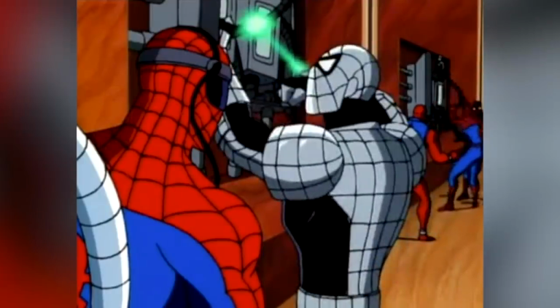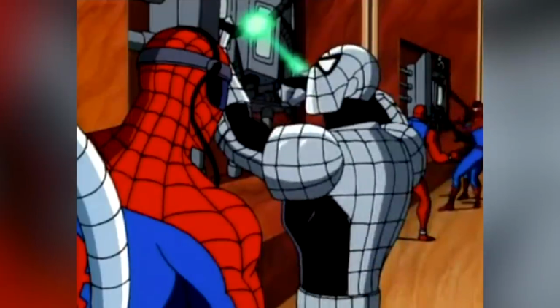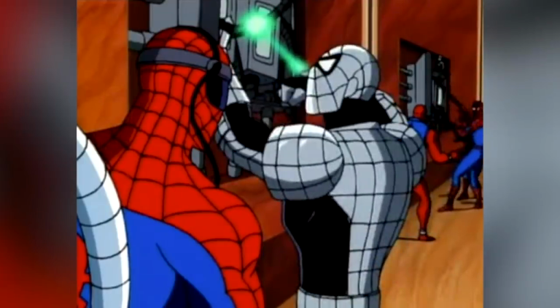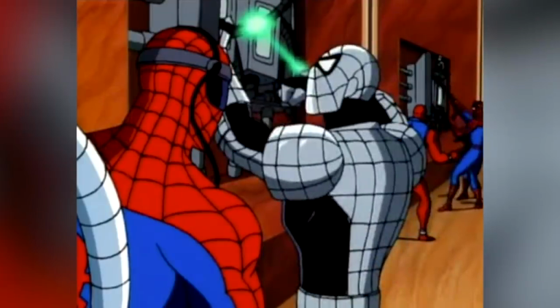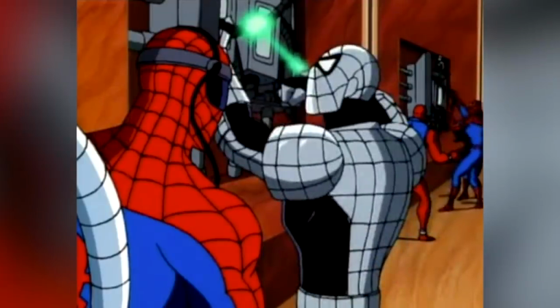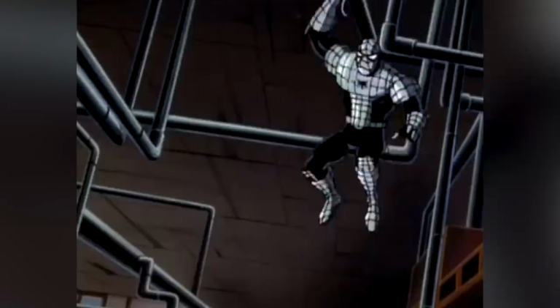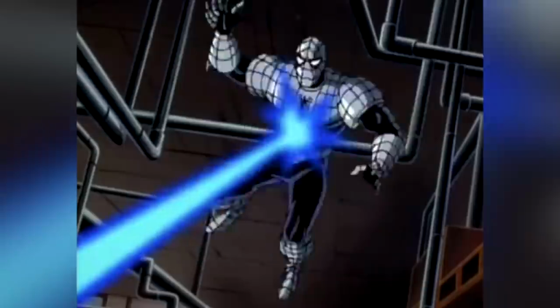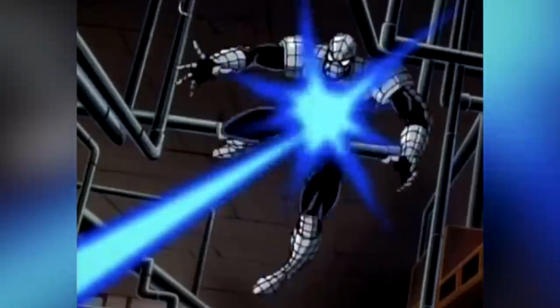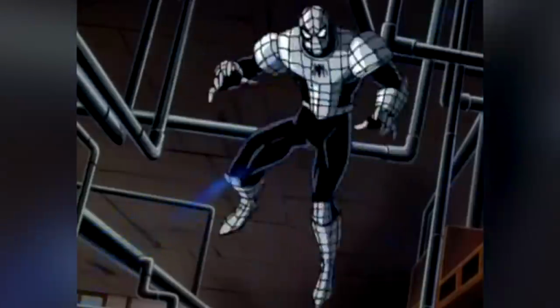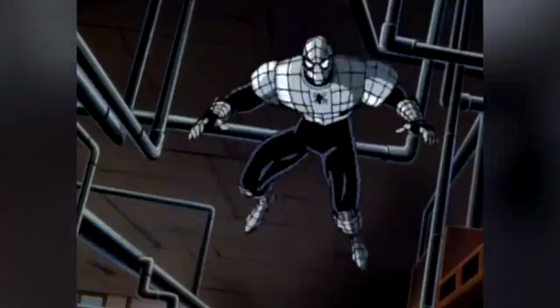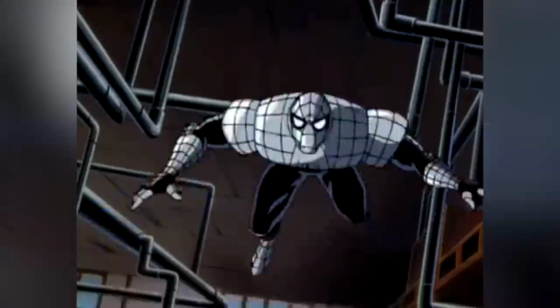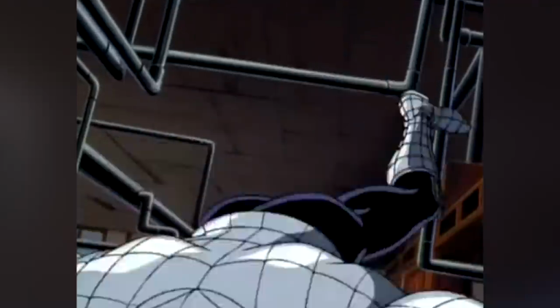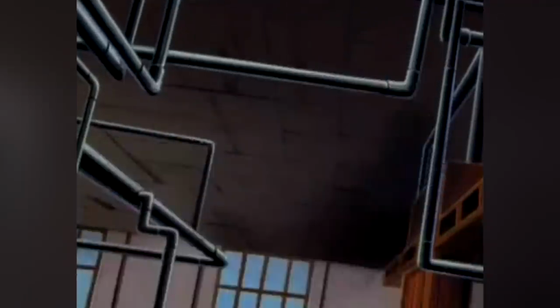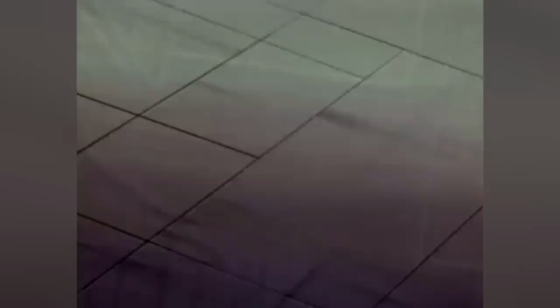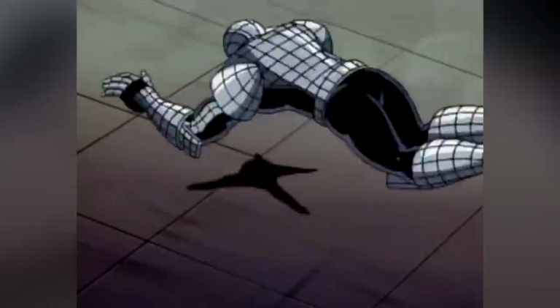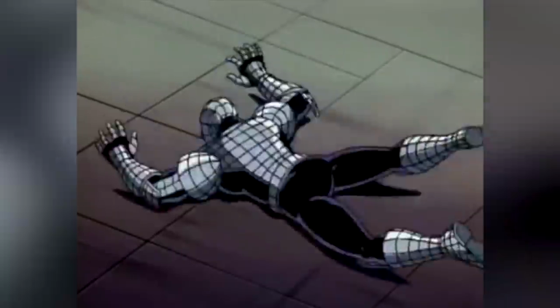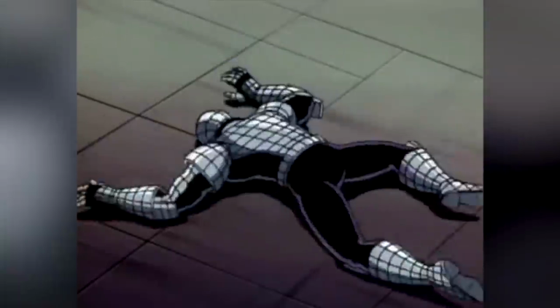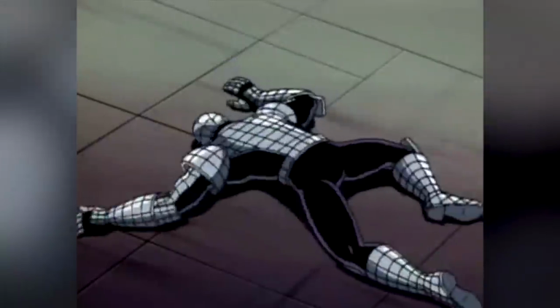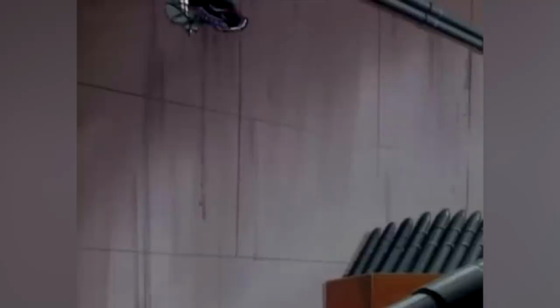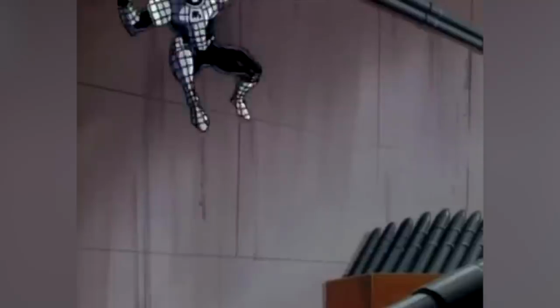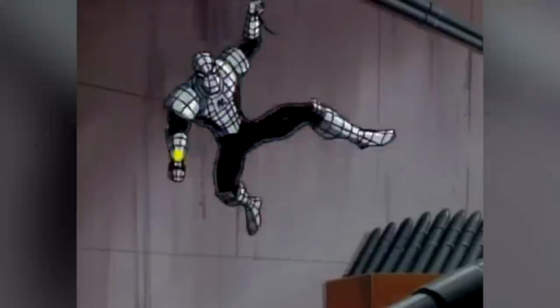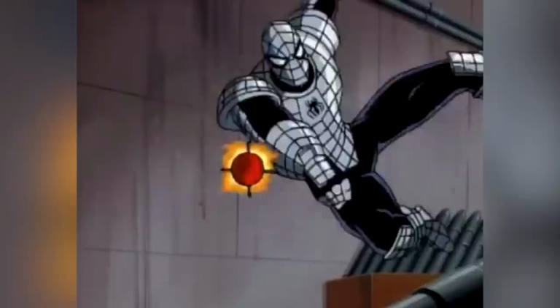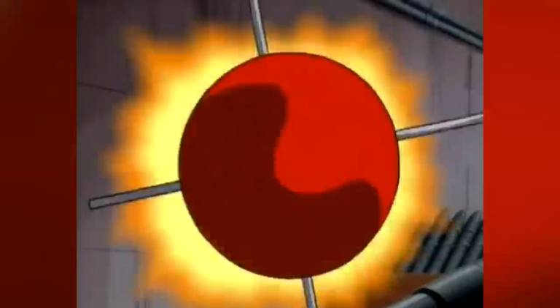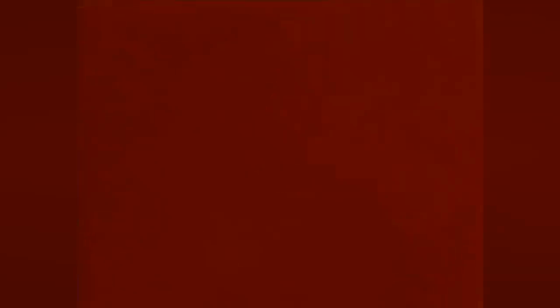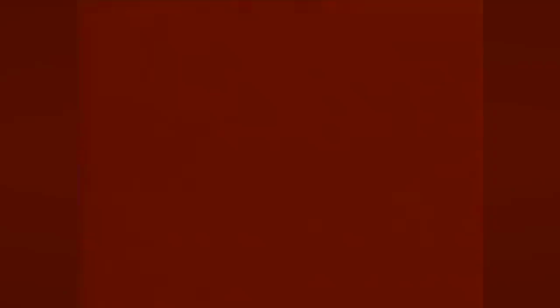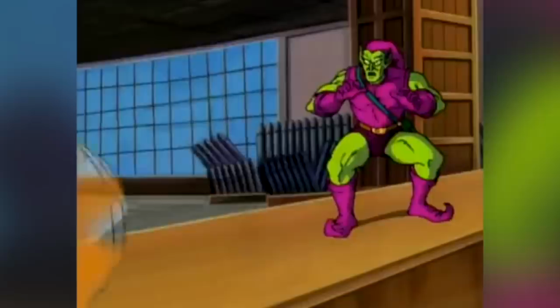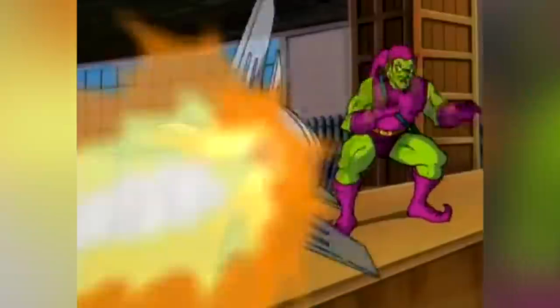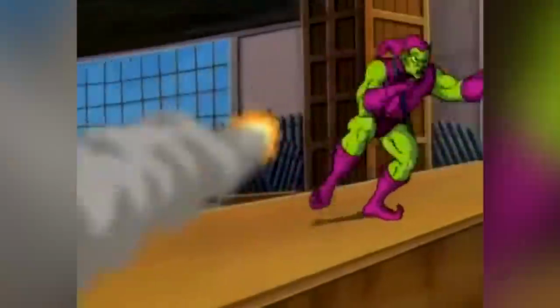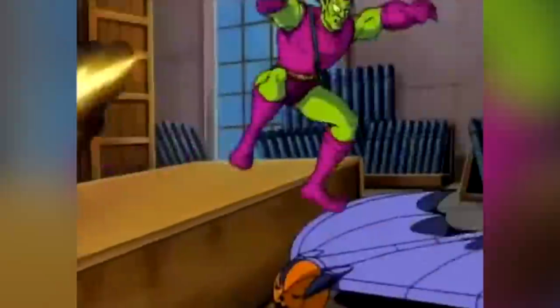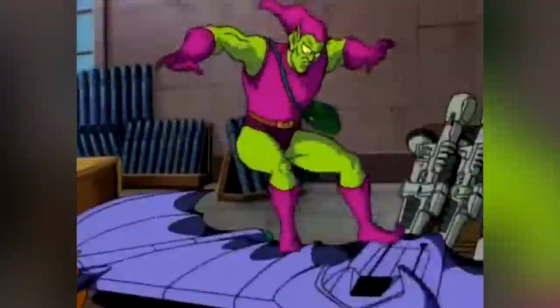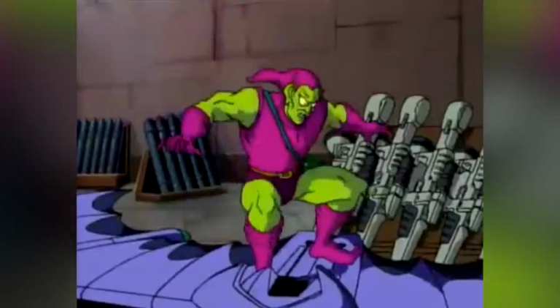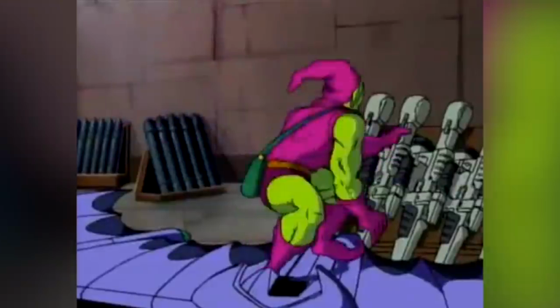Now the full power of this suit isn't shown, but it is of course bulletproof, and no doubt has several other tech powers built into it.